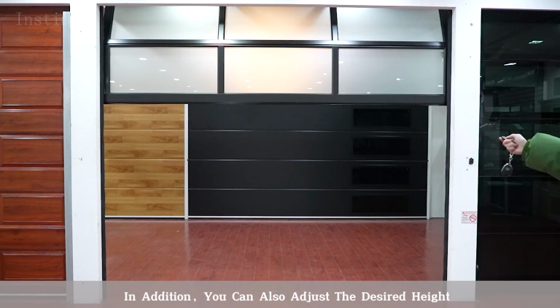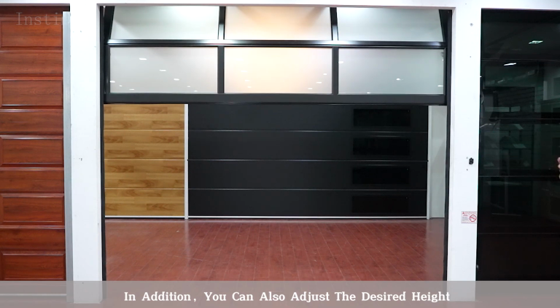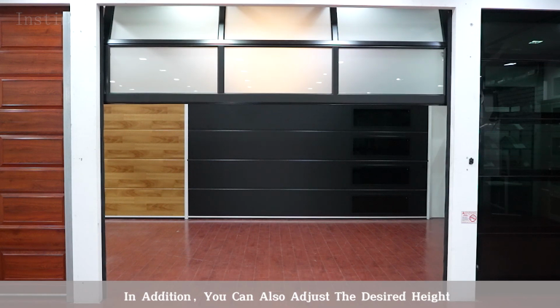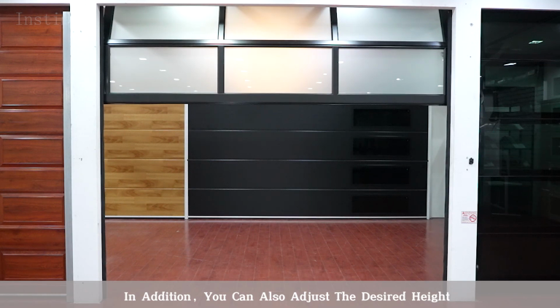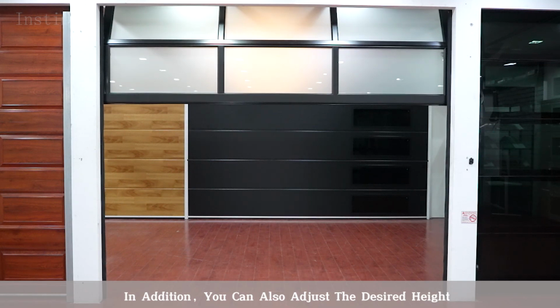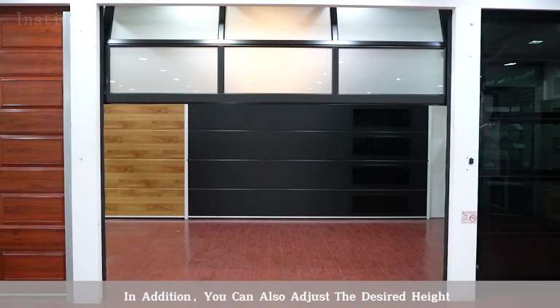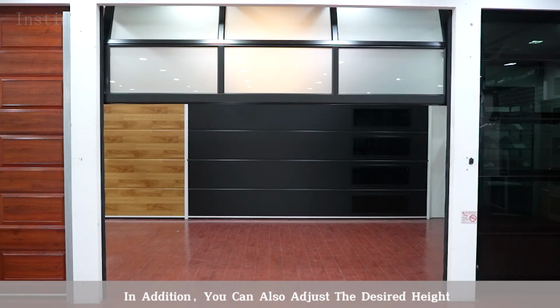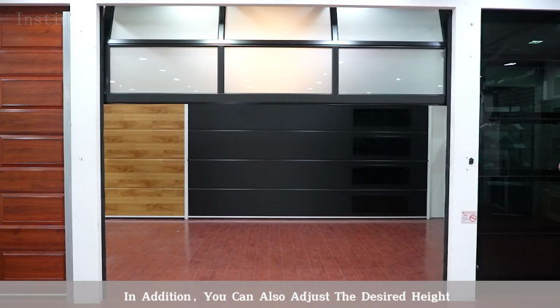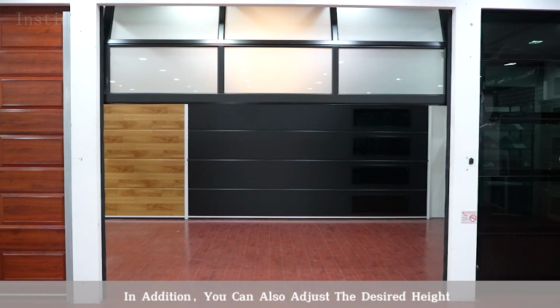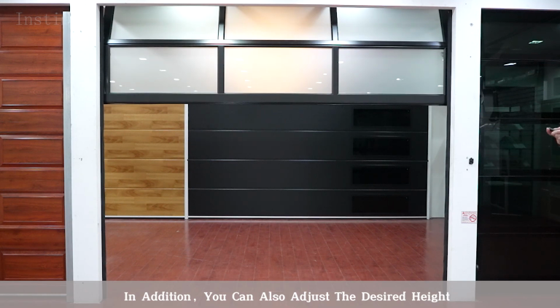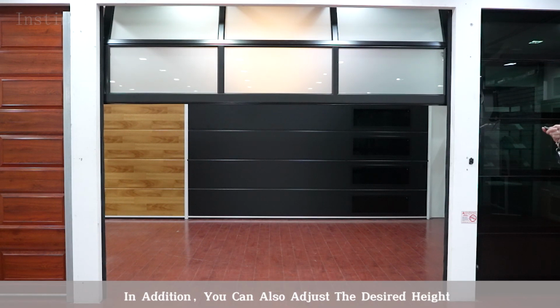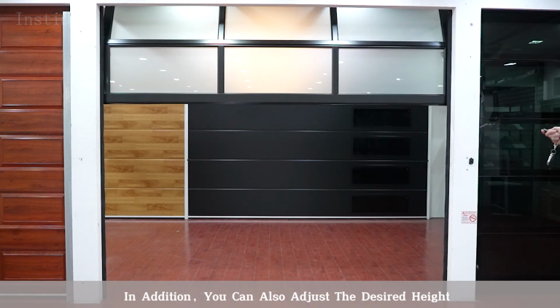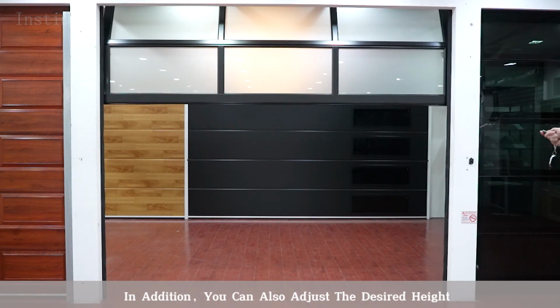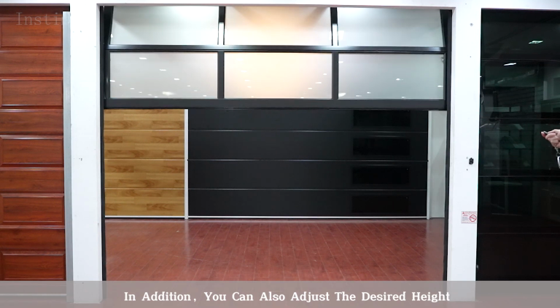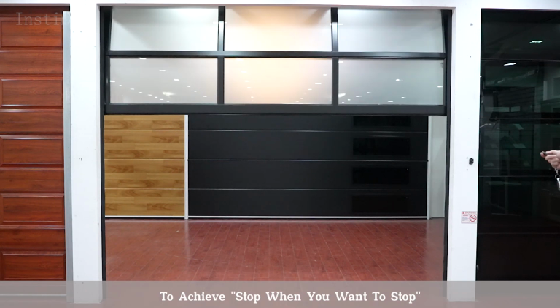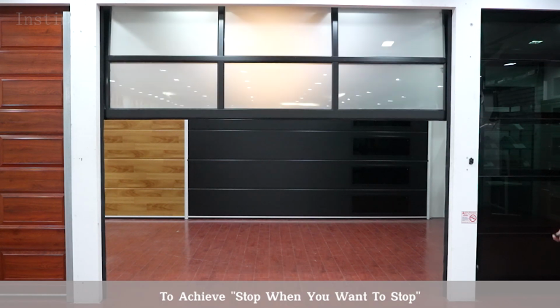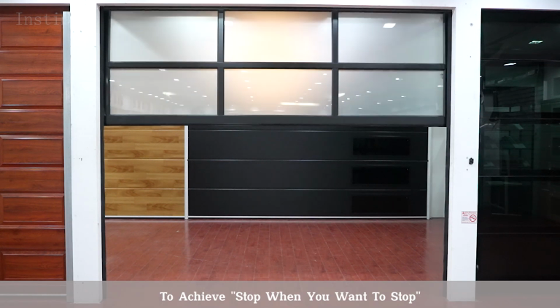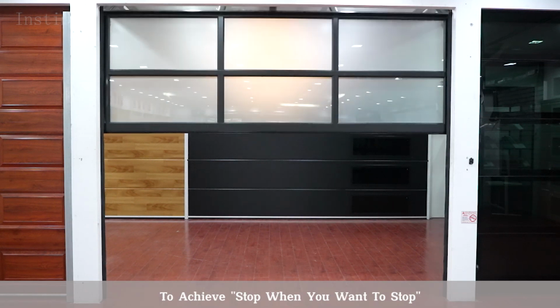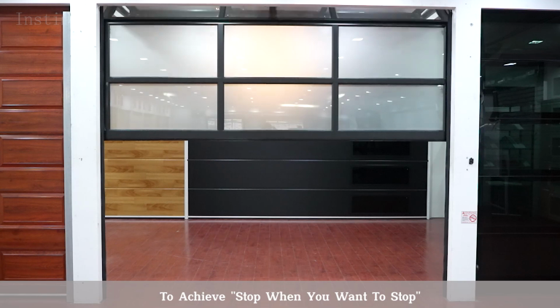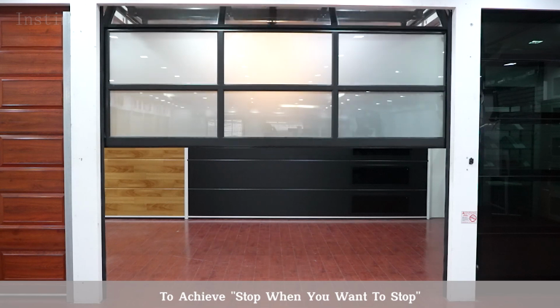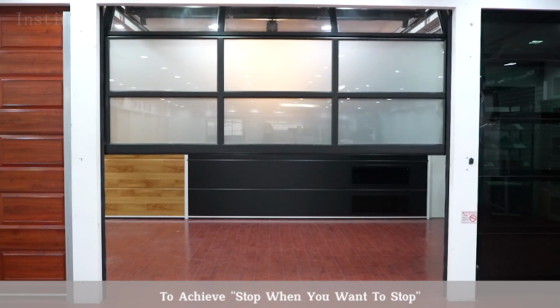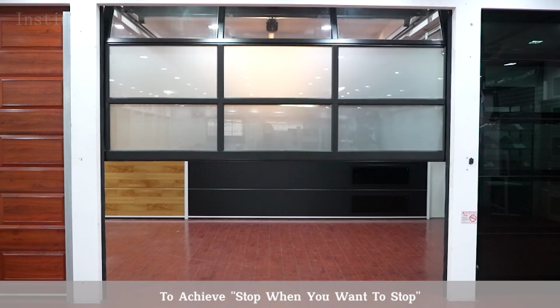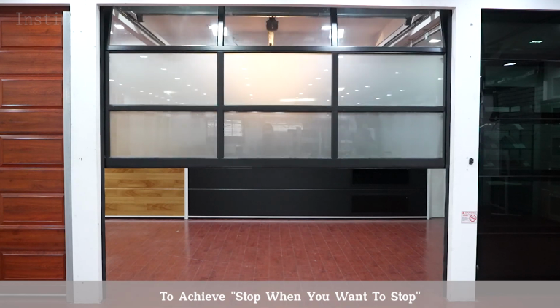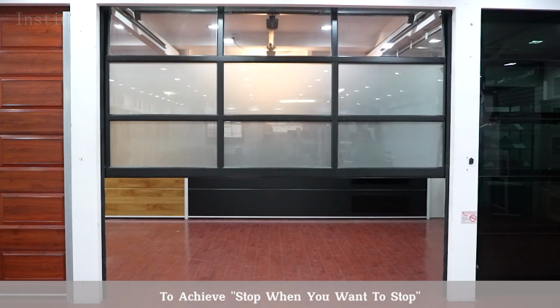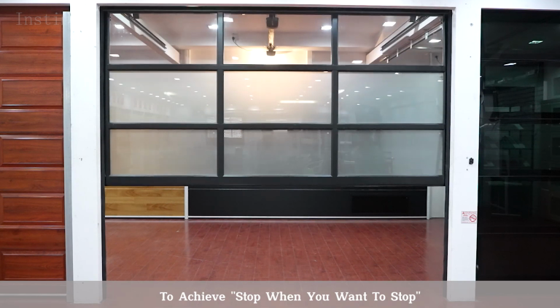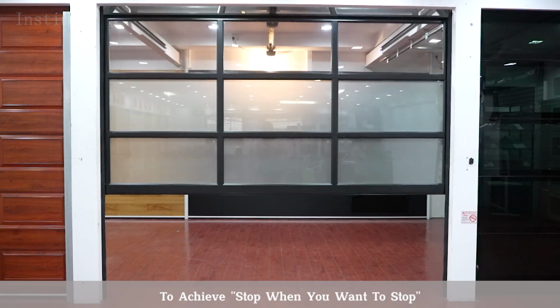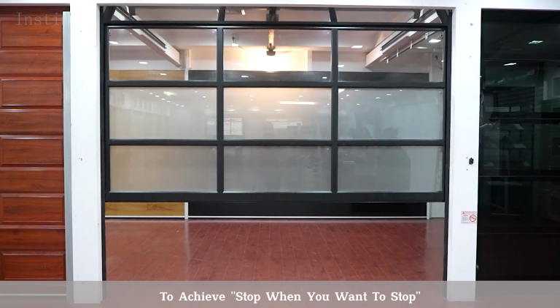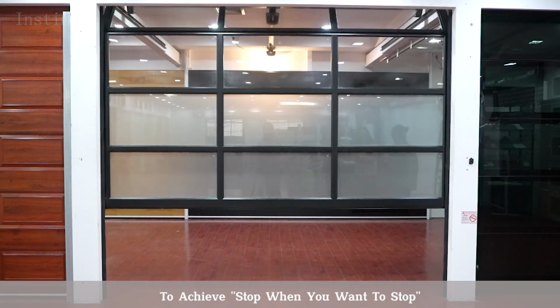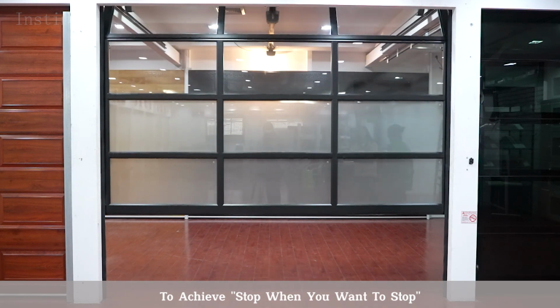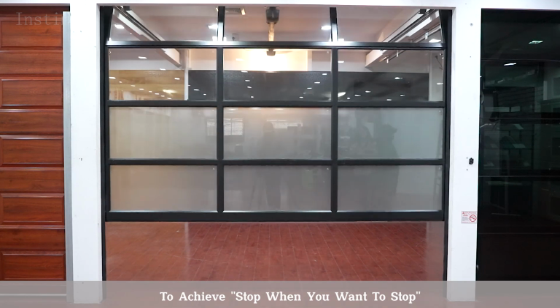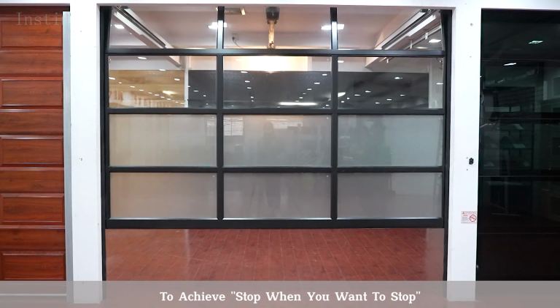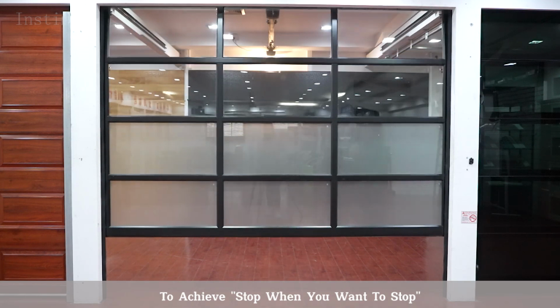In addition, you can also adjust the desired height to achieve a stop when you want to stop.